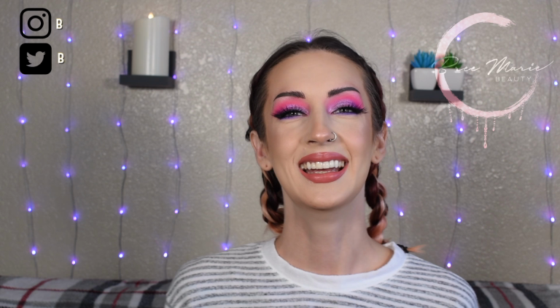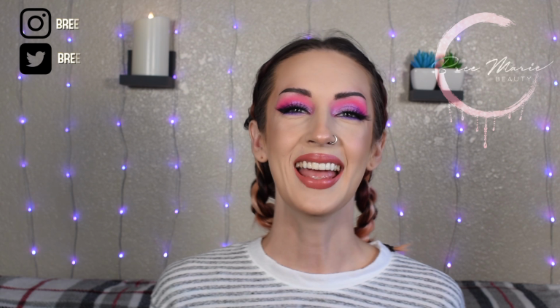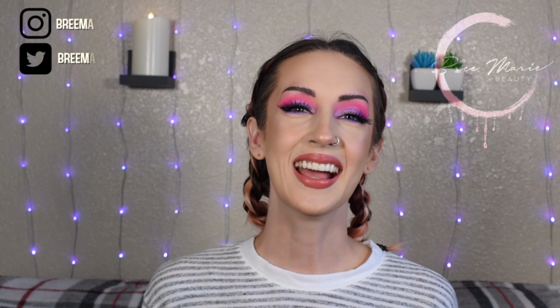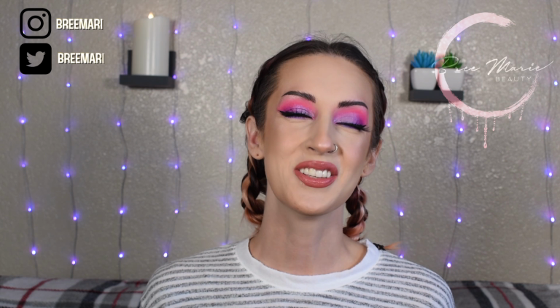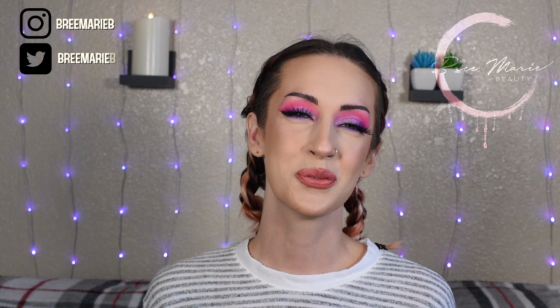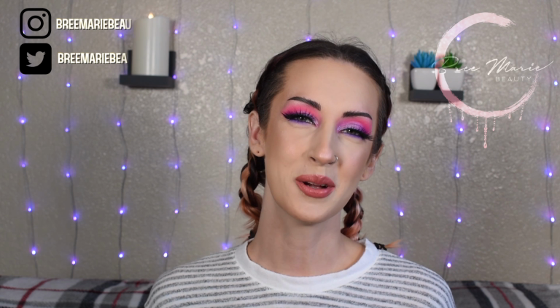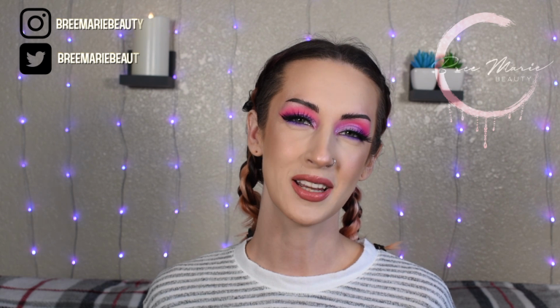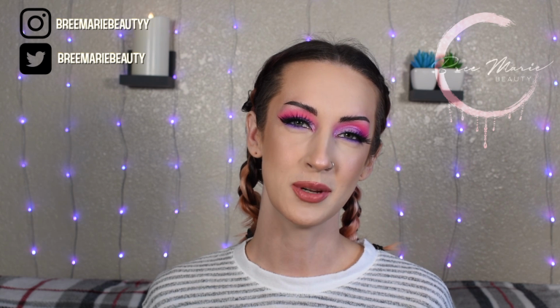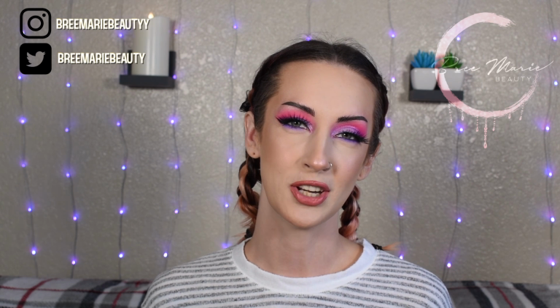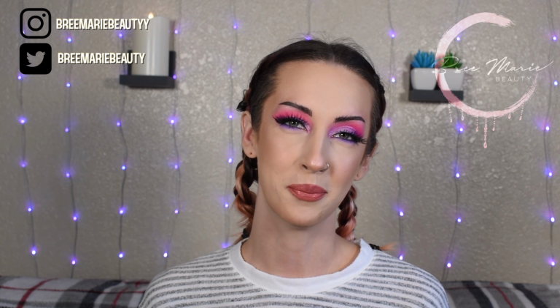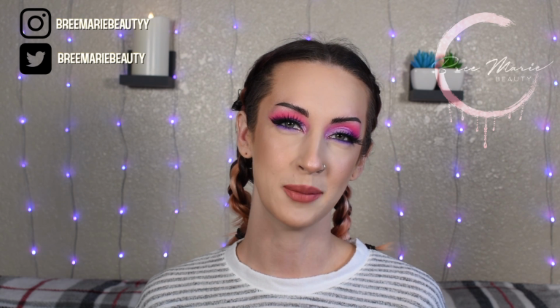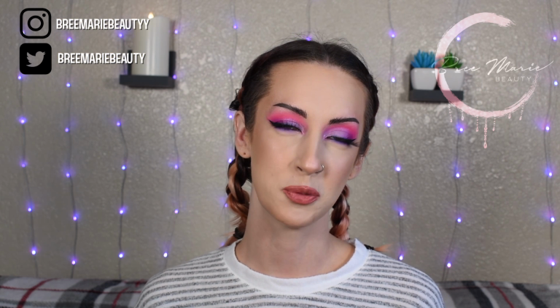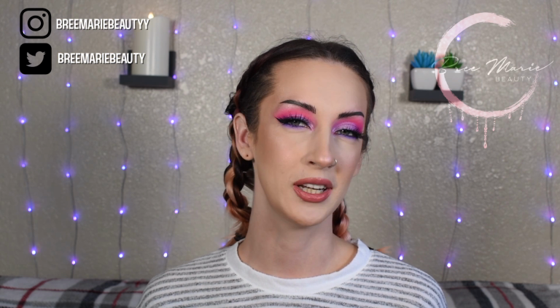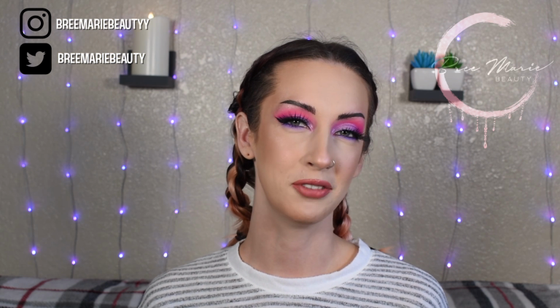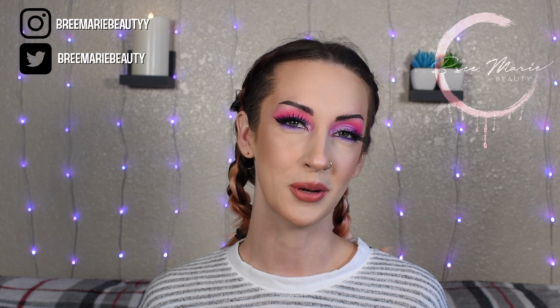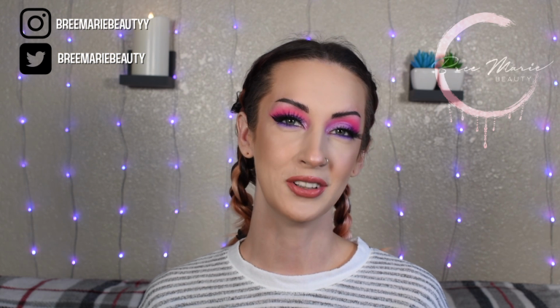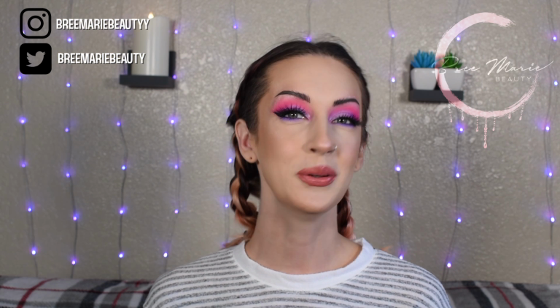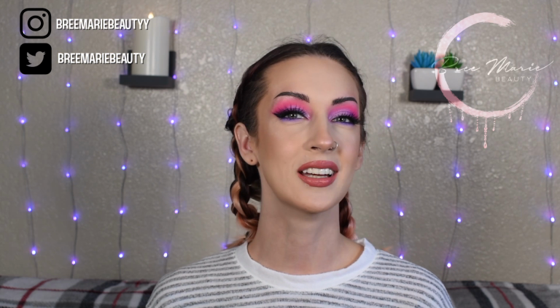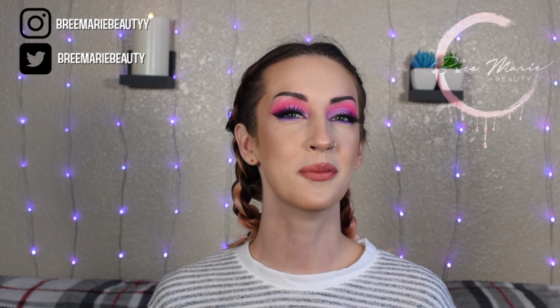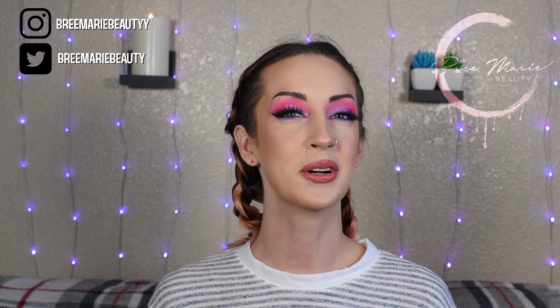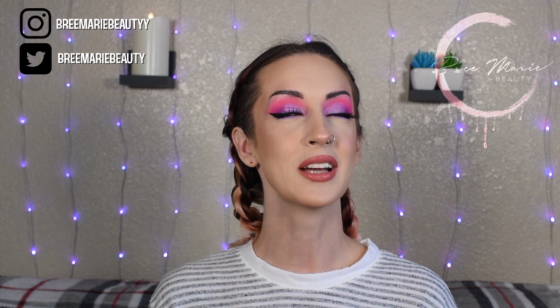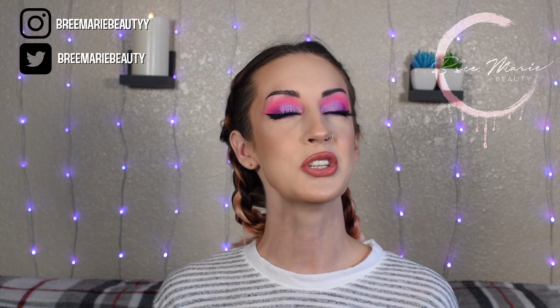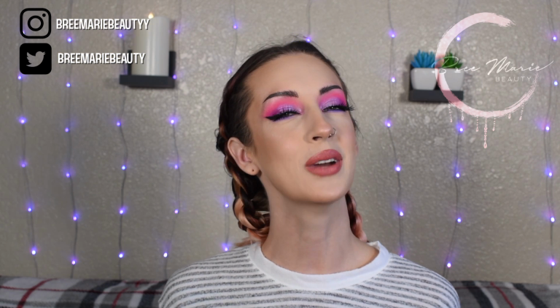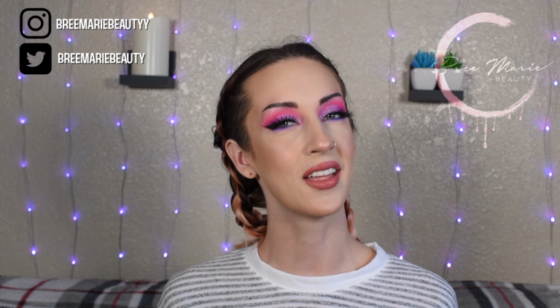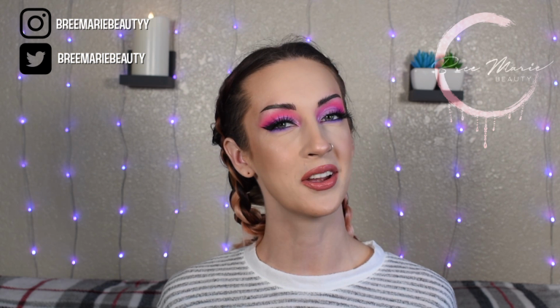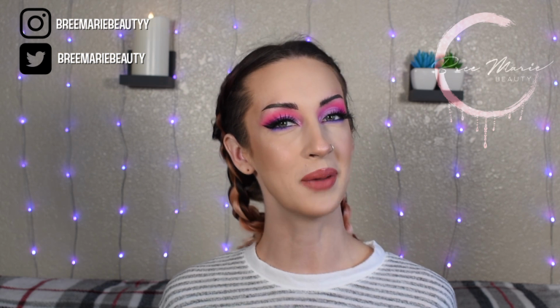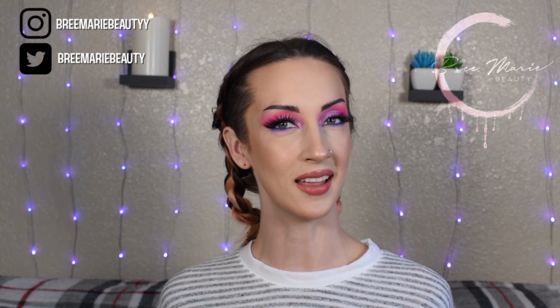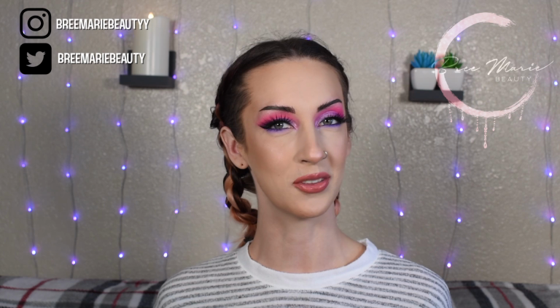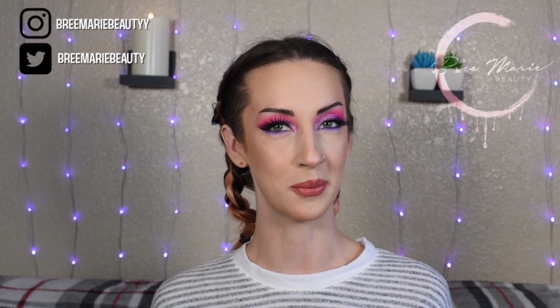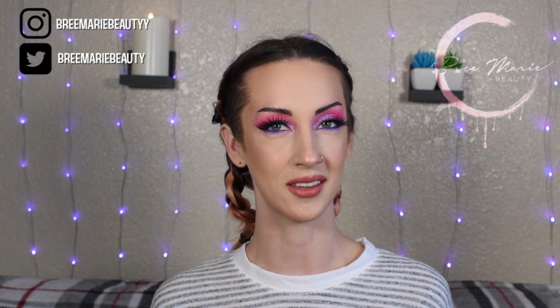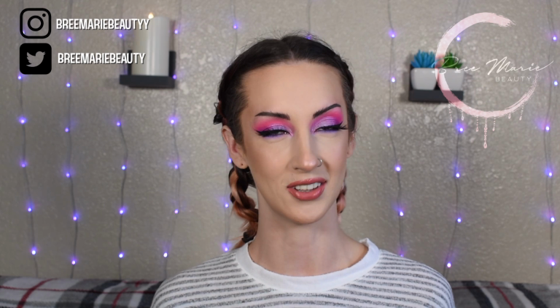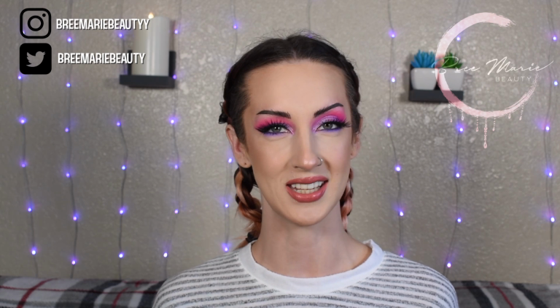Hey guys! Welcome back to my channel. My name is Brie if you are new here, and welcome back to another Palette Throwback Thursday.